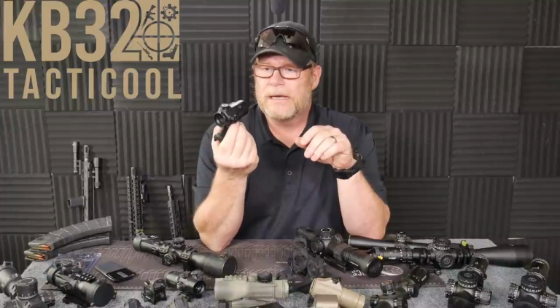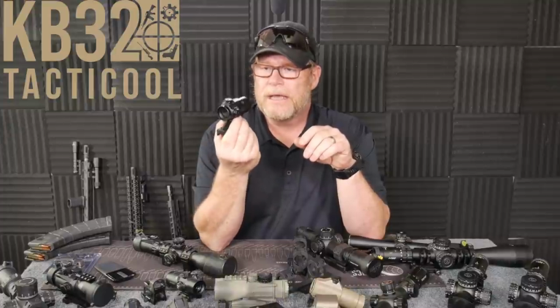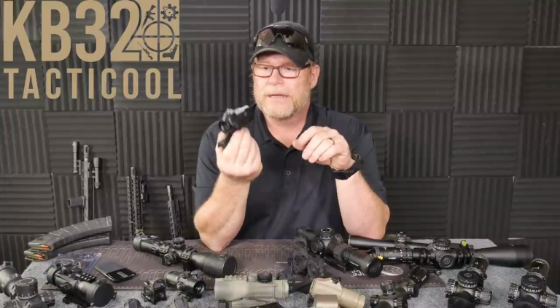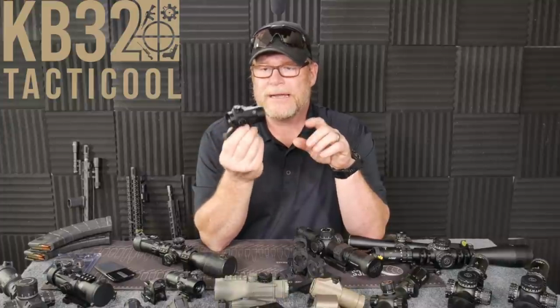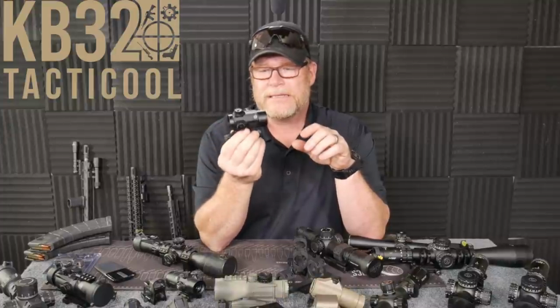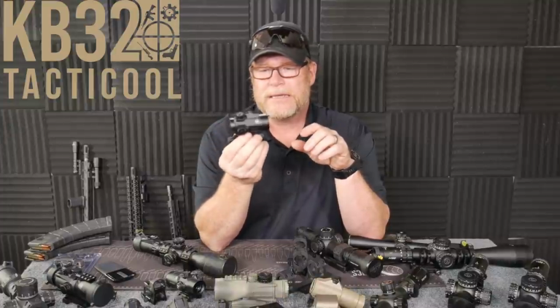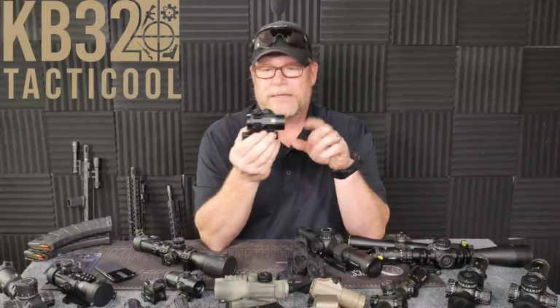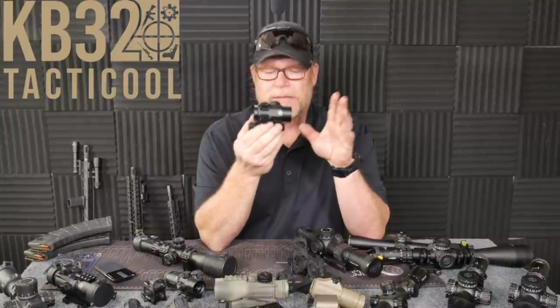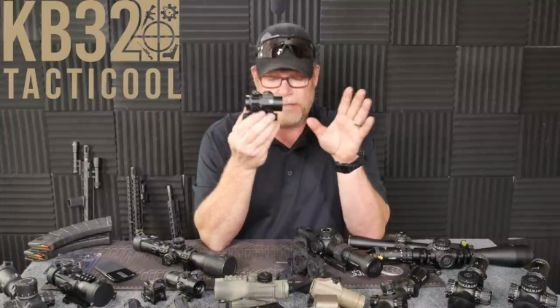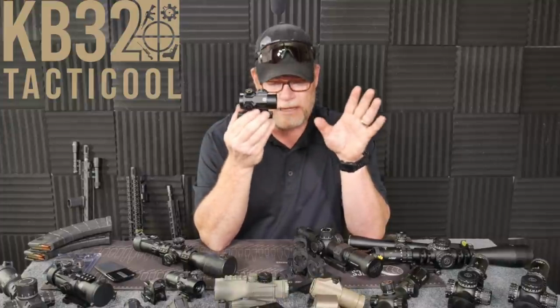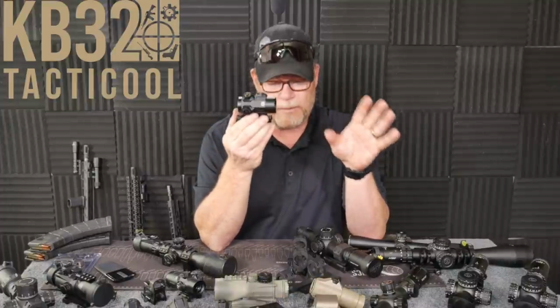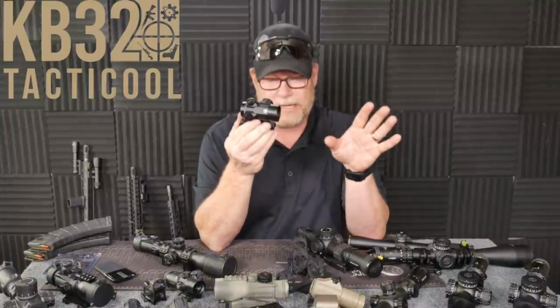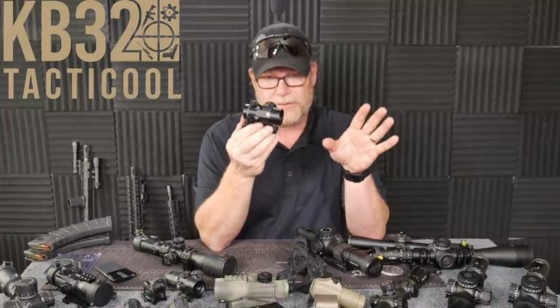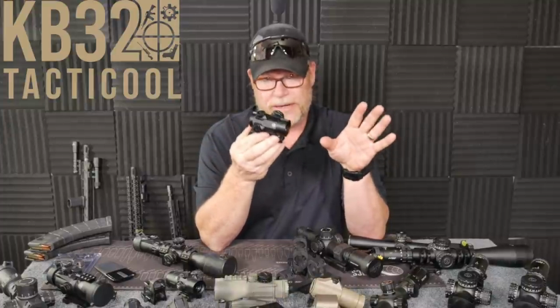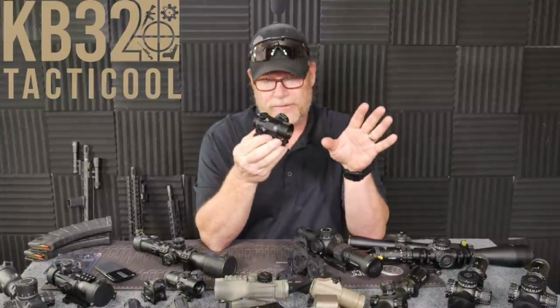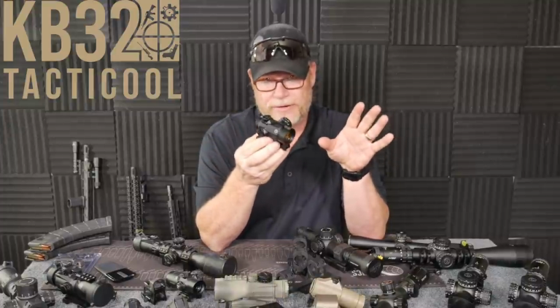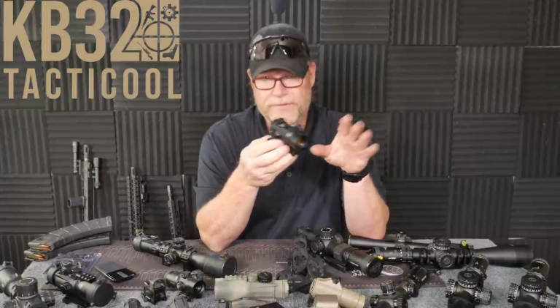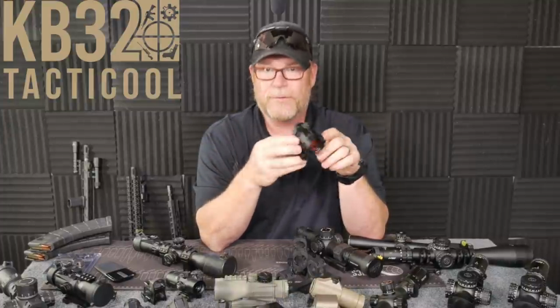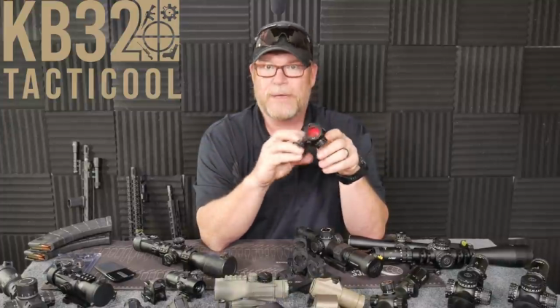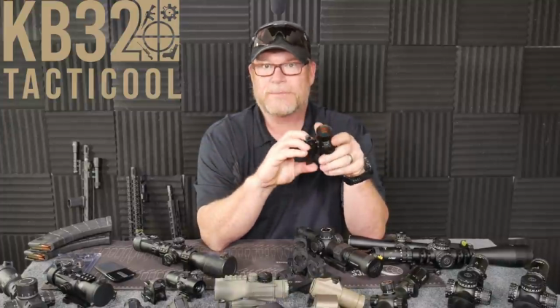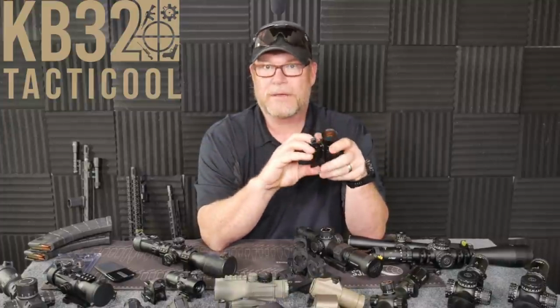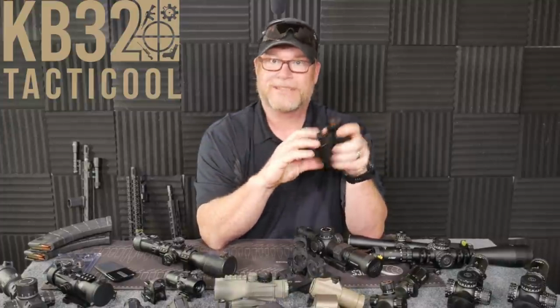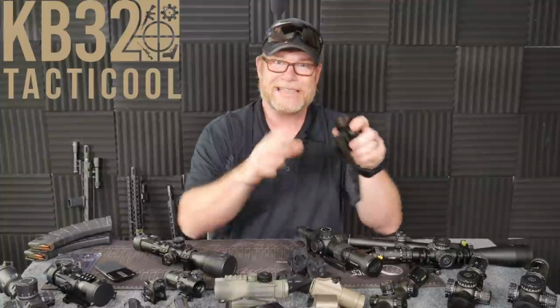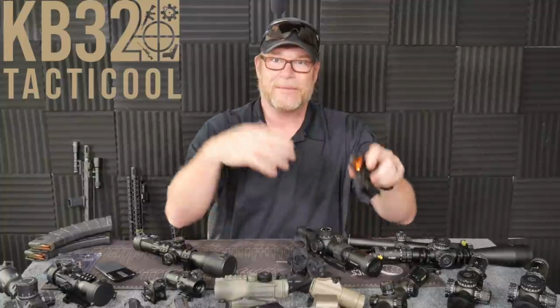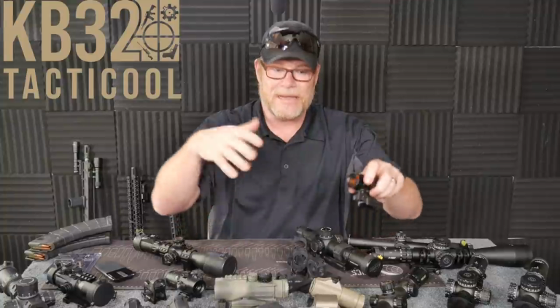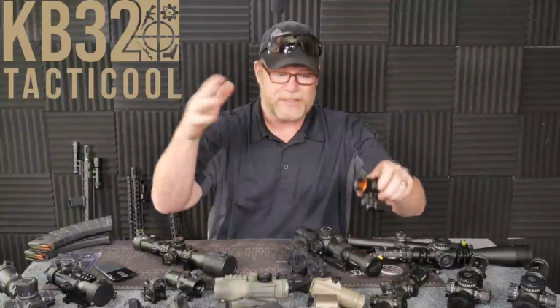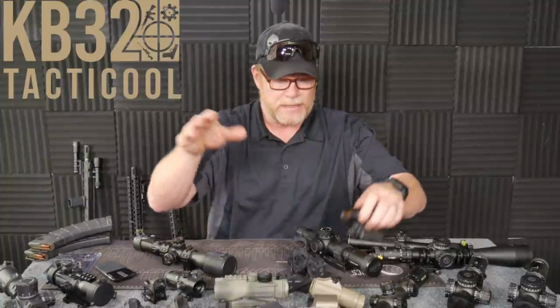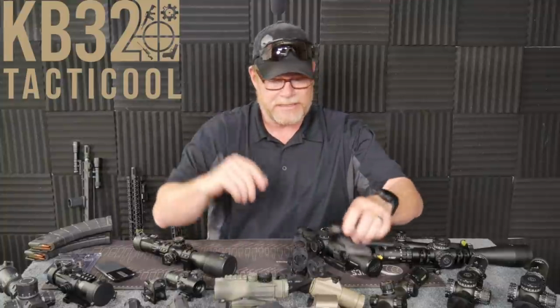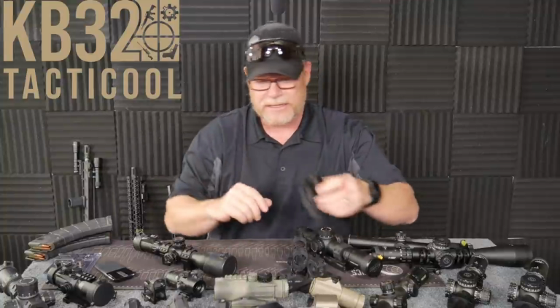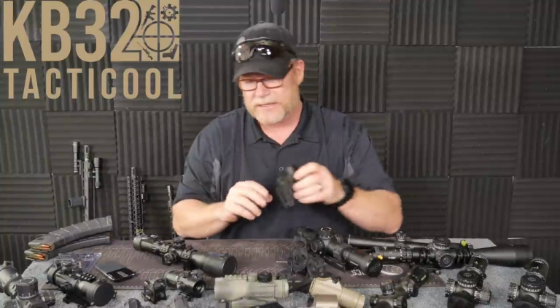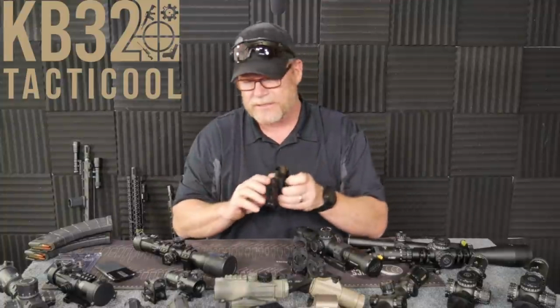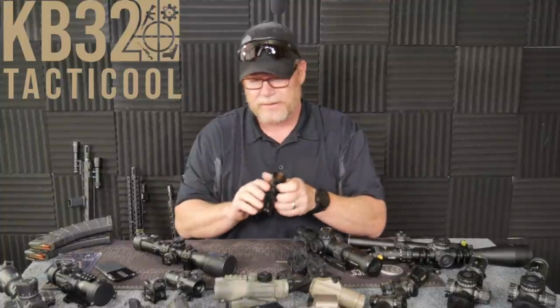So you've got a red dot — these are pretty nice. This is the MD-25 from Primary Arms. This is one of the nicest ones. It reminds me a lot of the Trijicon RMR. The difference is a couple hundred dollars in price. We'll get into reticles here in a few minutes because that's something else we need to take into consideration.